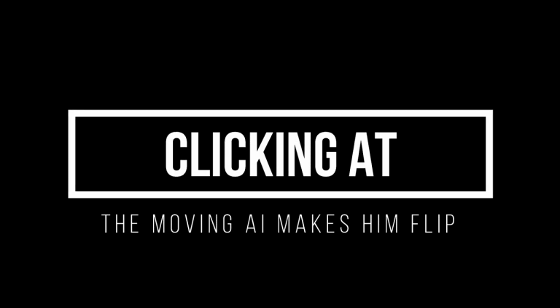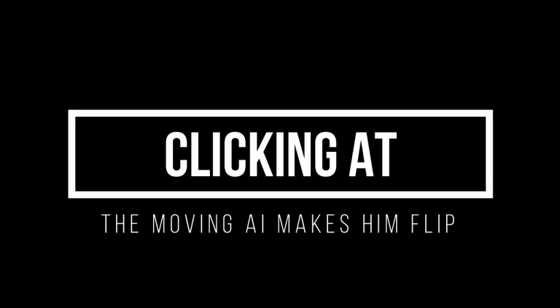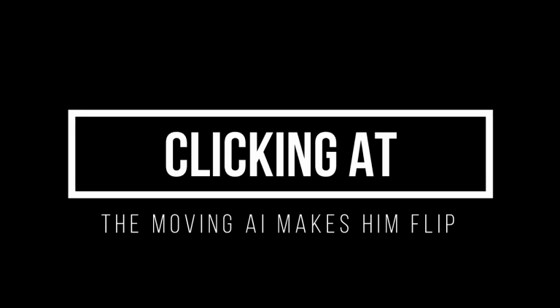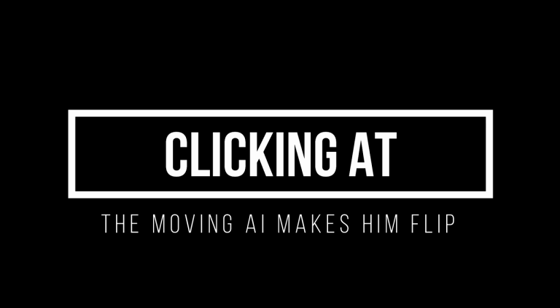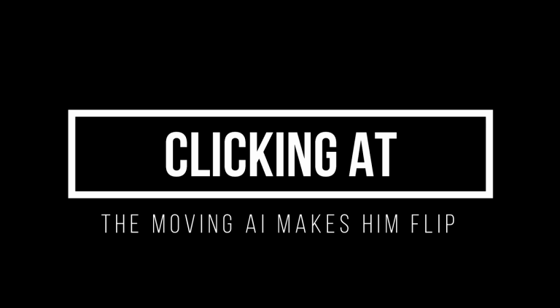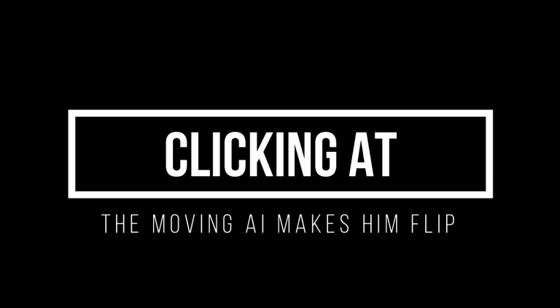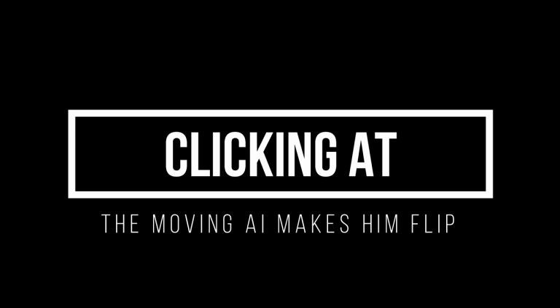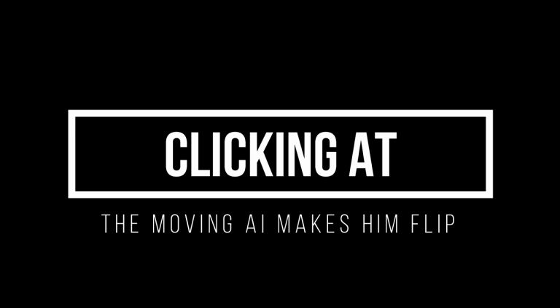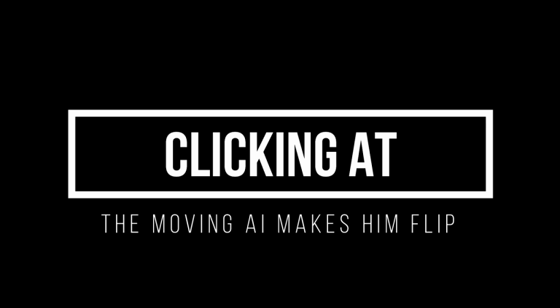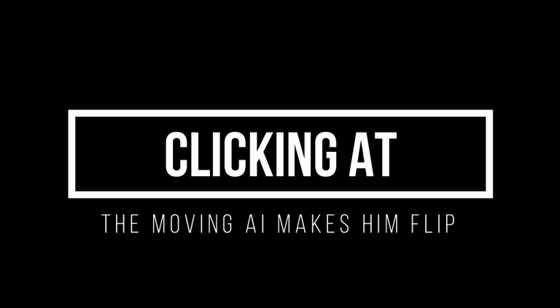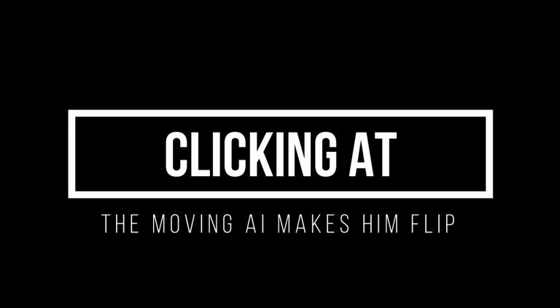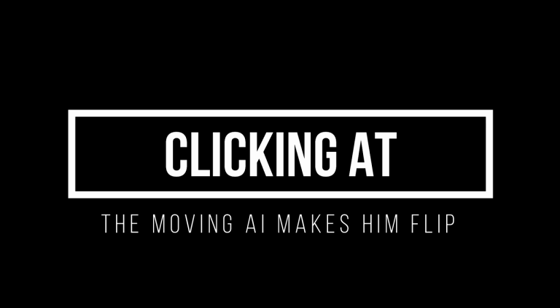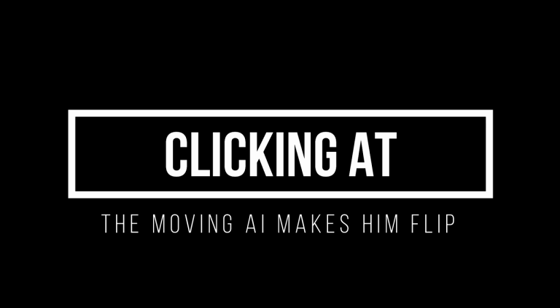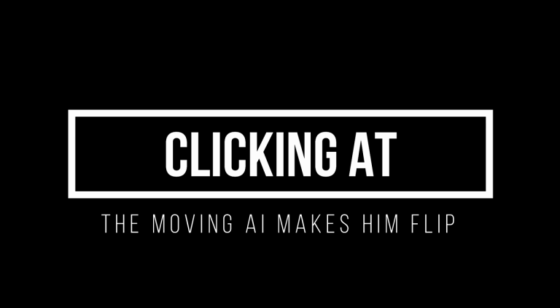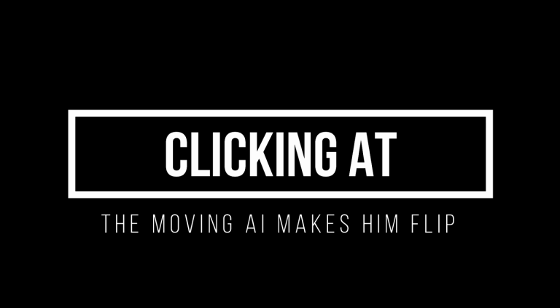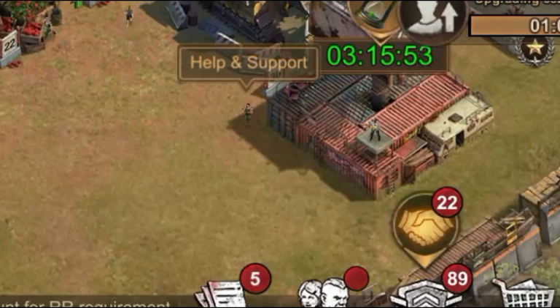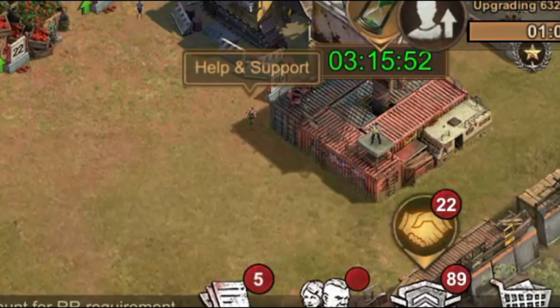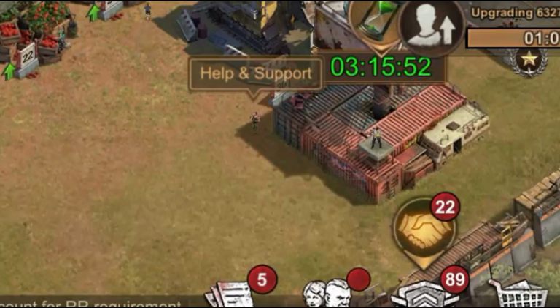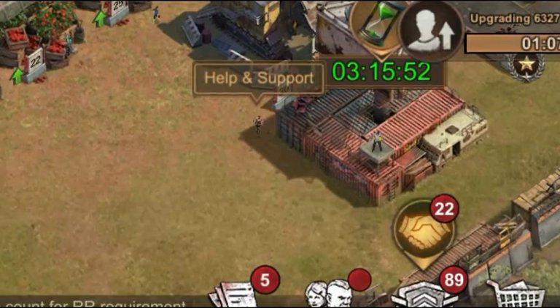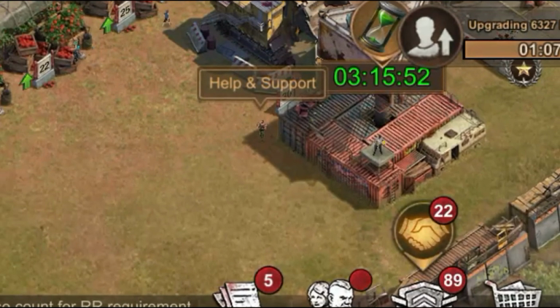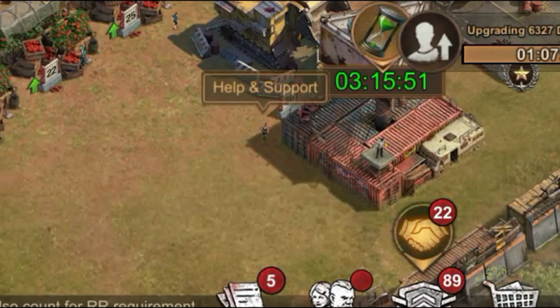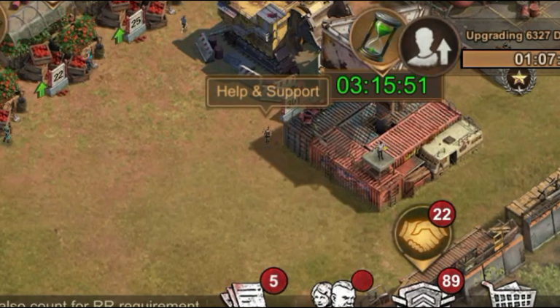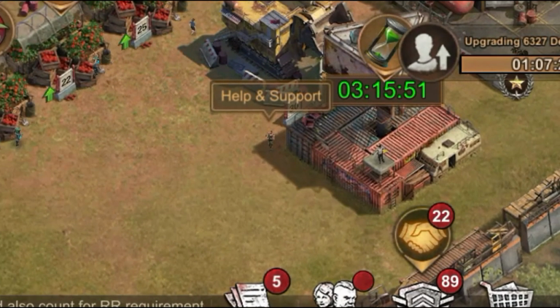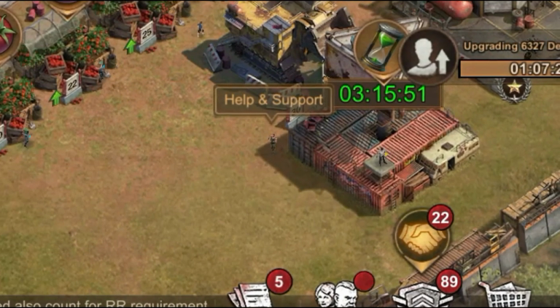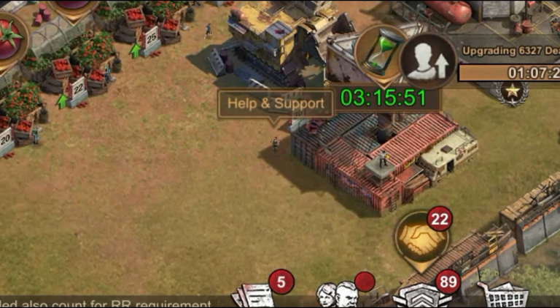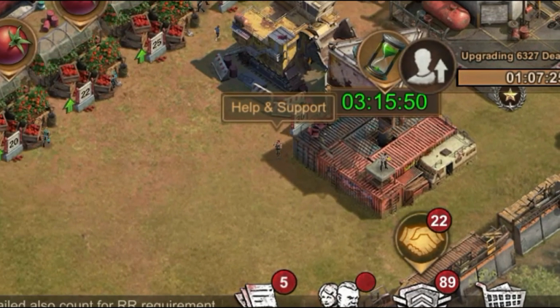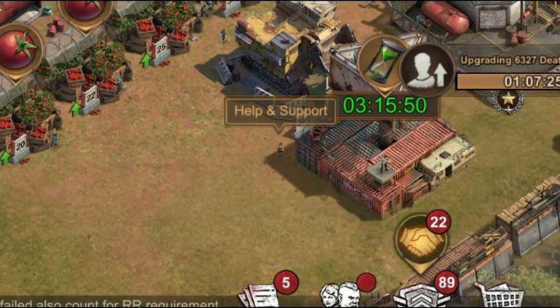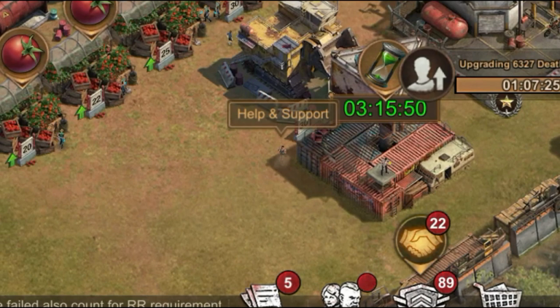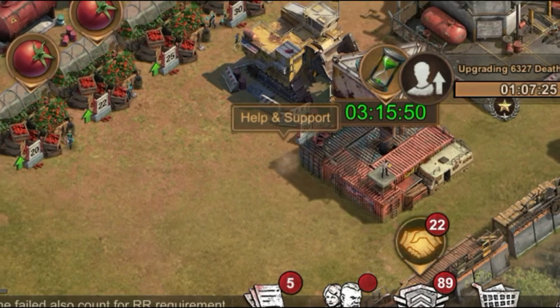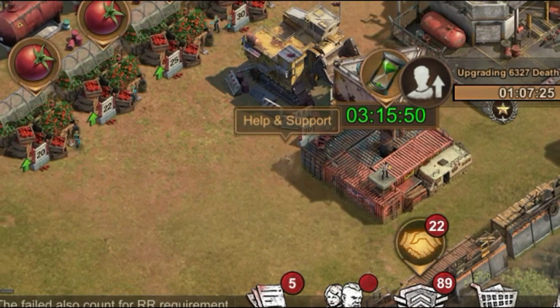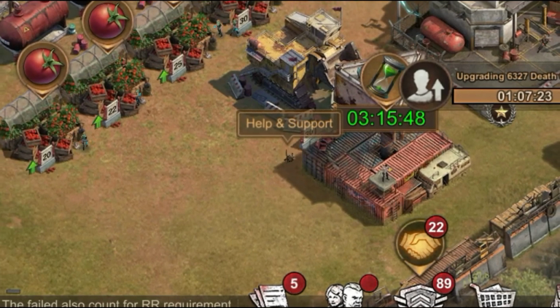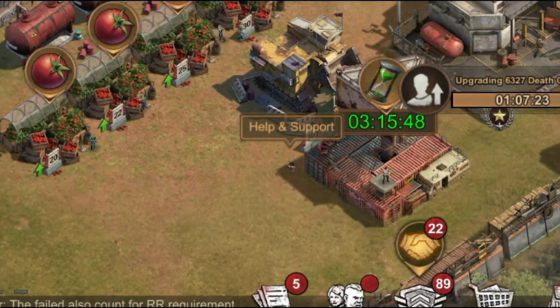Tip number three: double clicking on some of the AI on your screen can cause some of them to do an action or even flip.